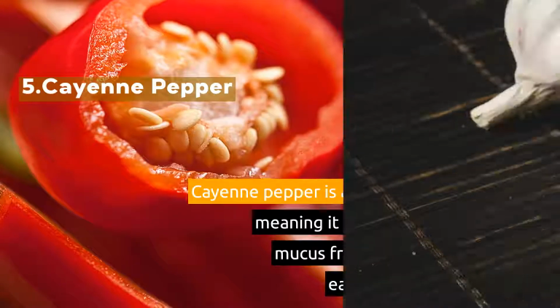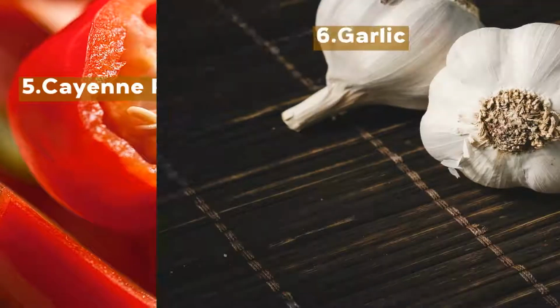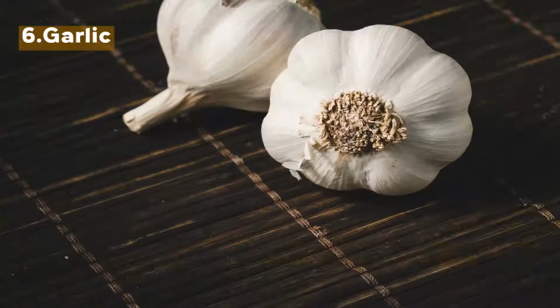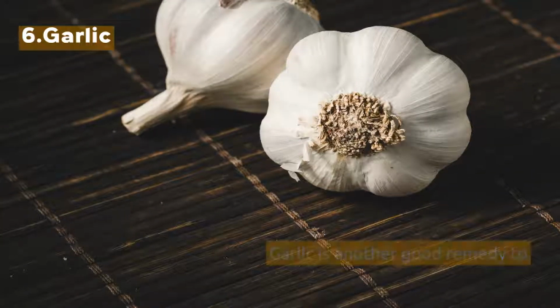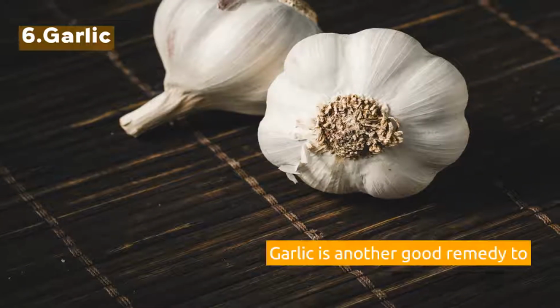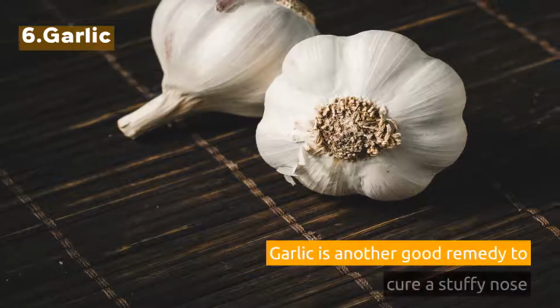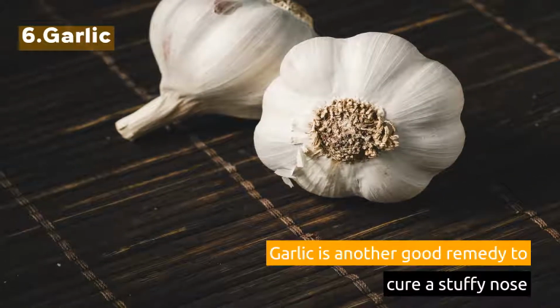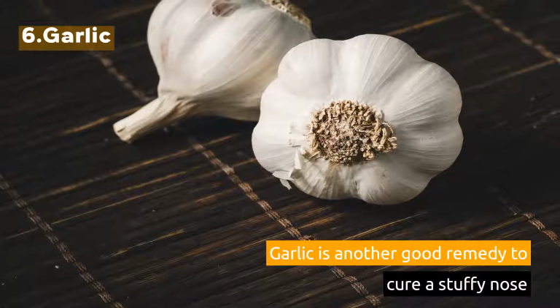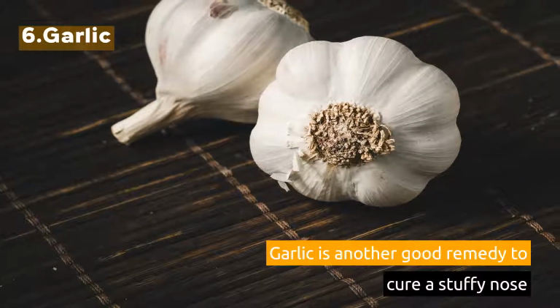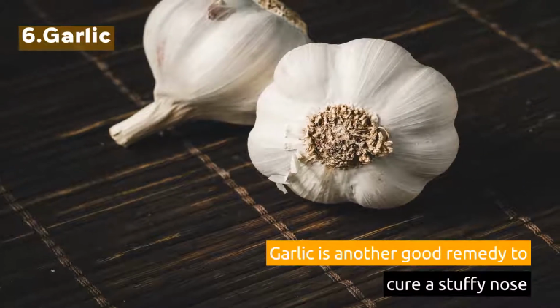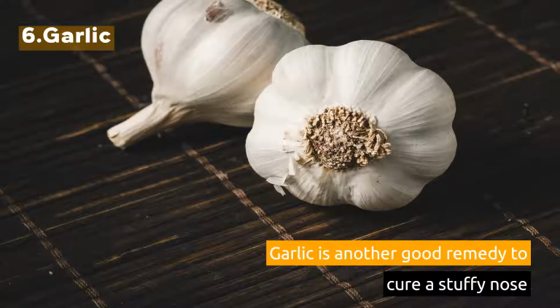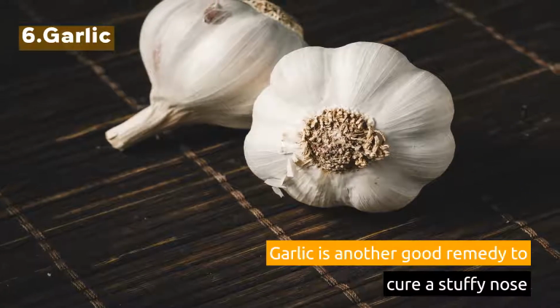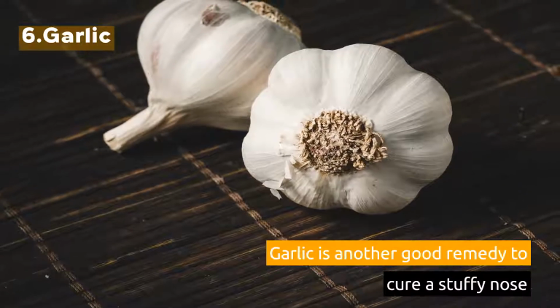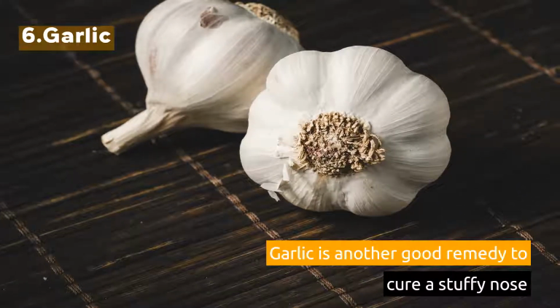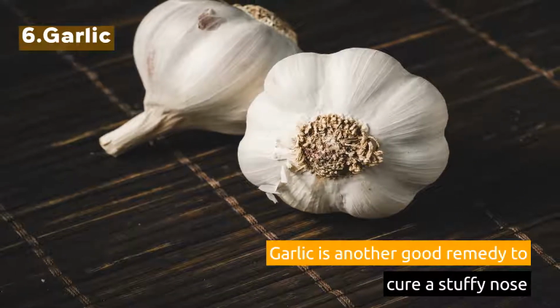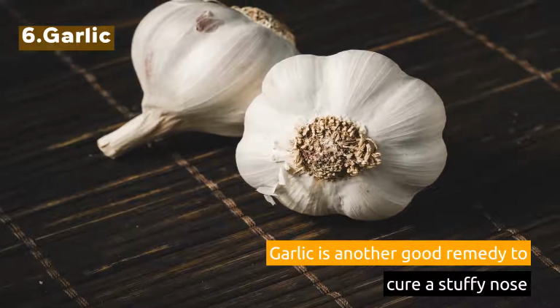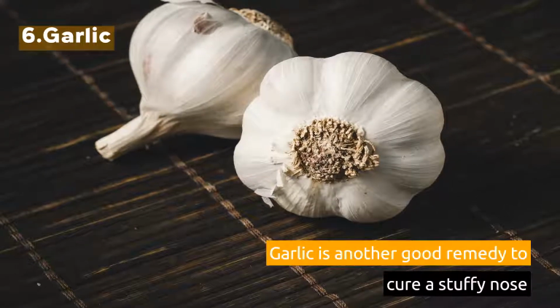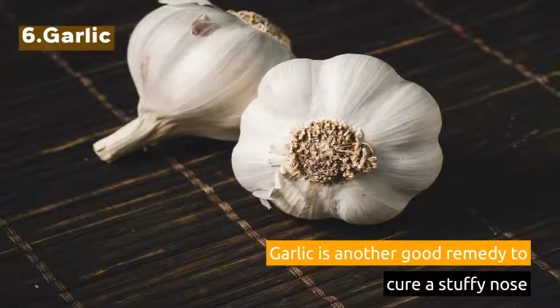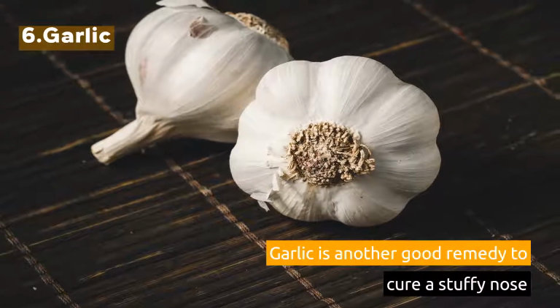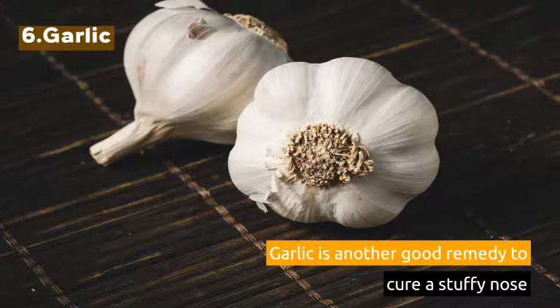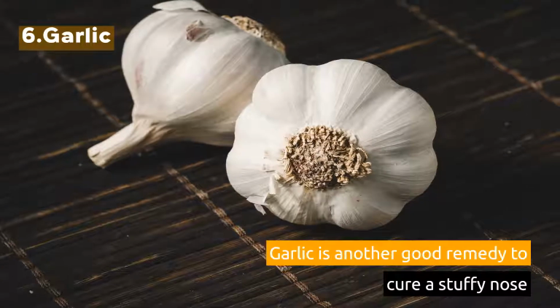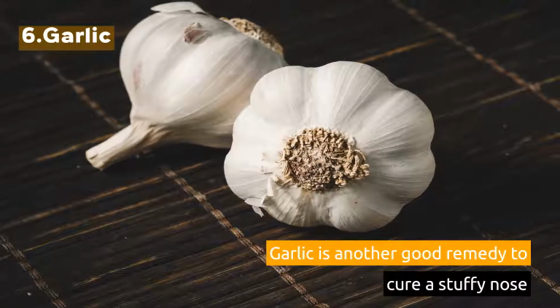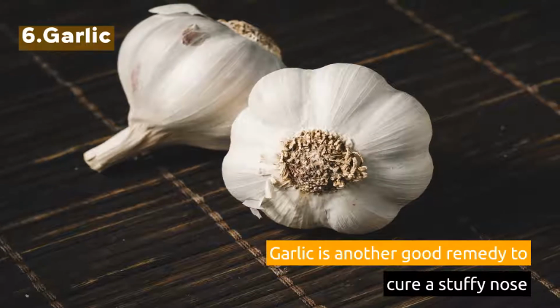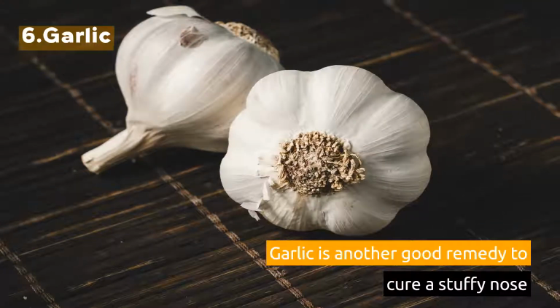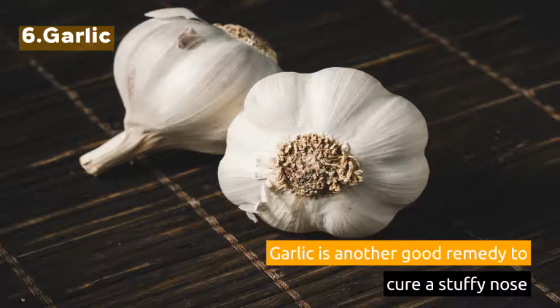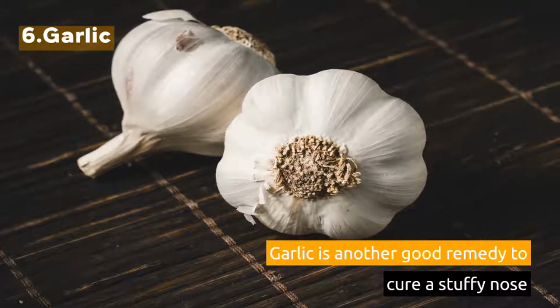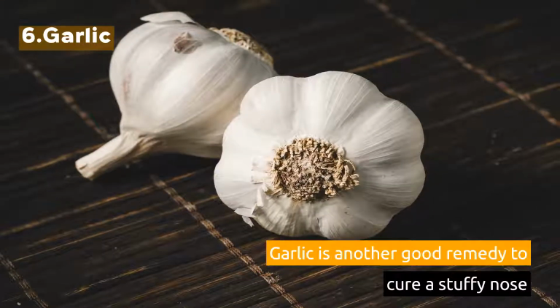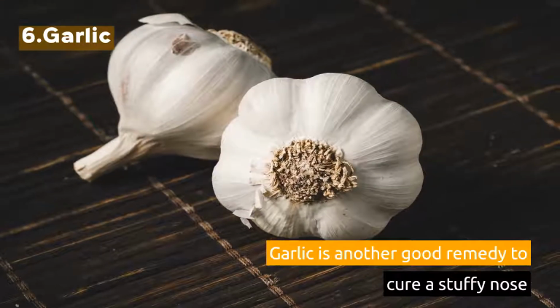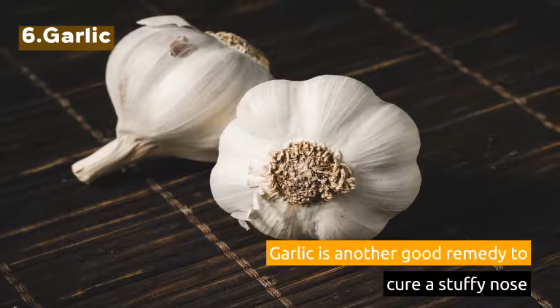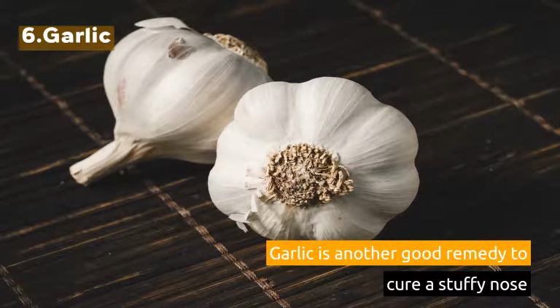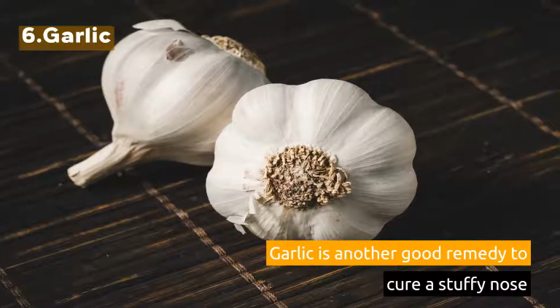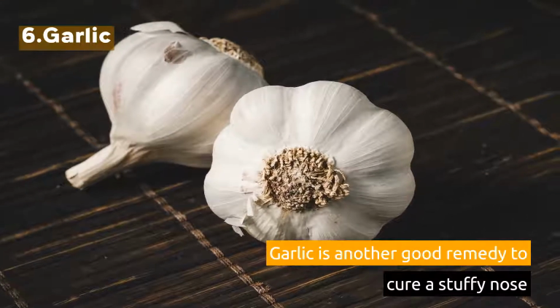6. Garlic. Garlic is another good remedy to cure a stuffy nose.